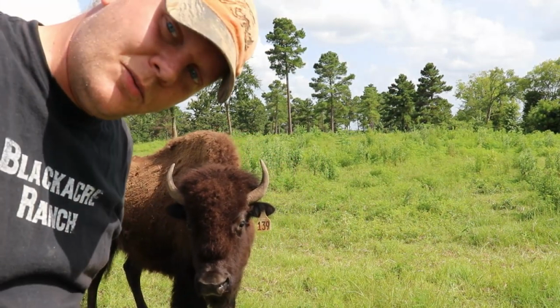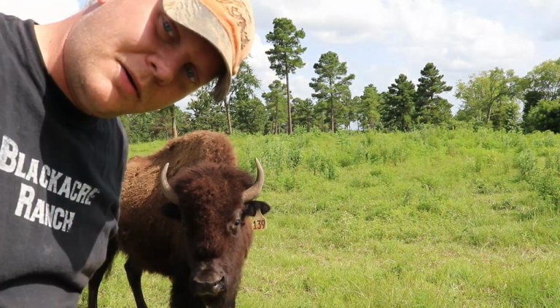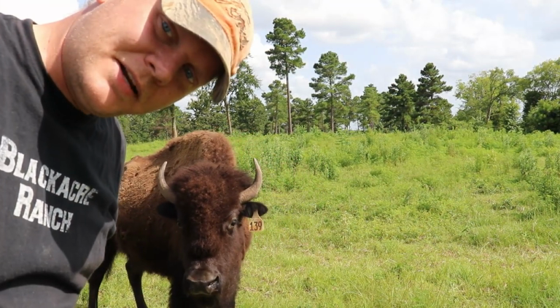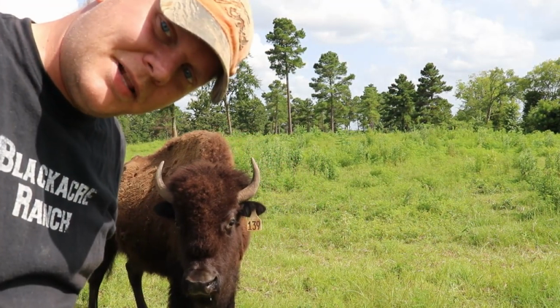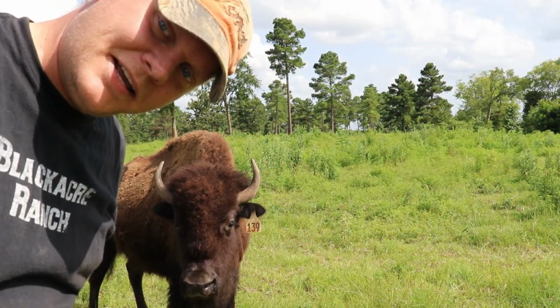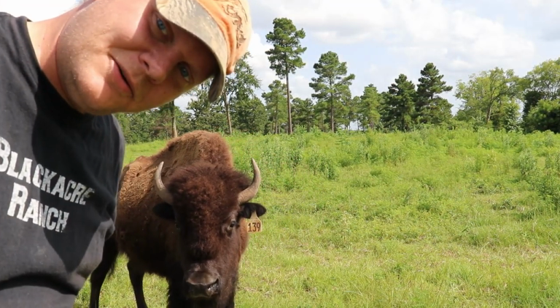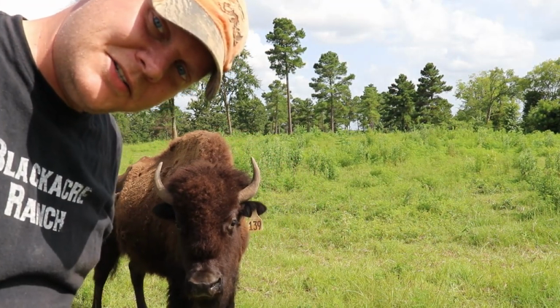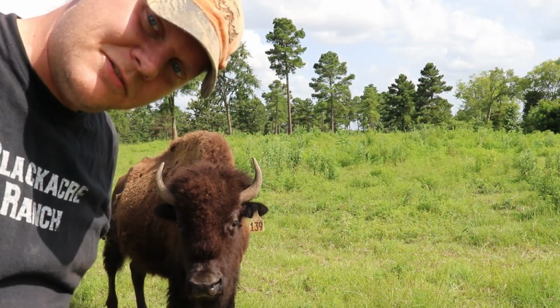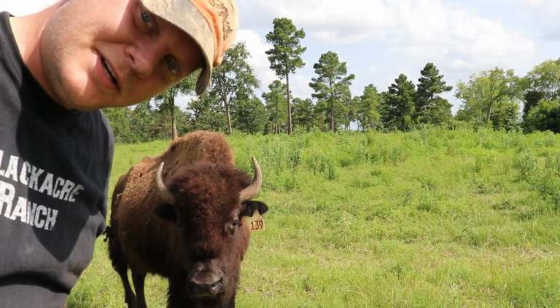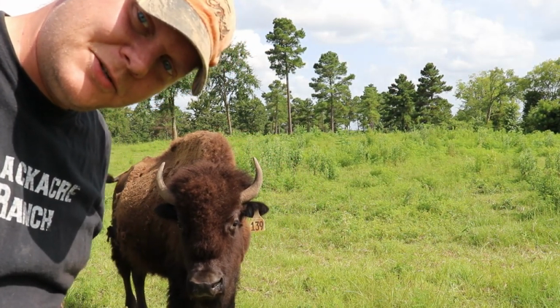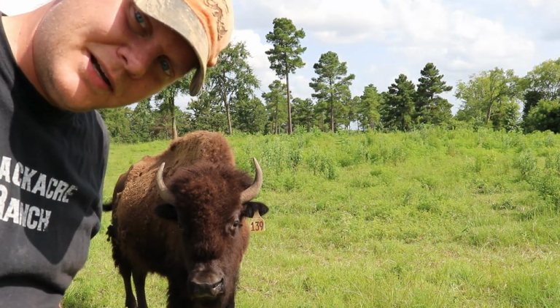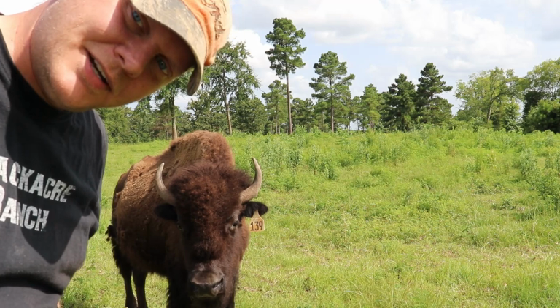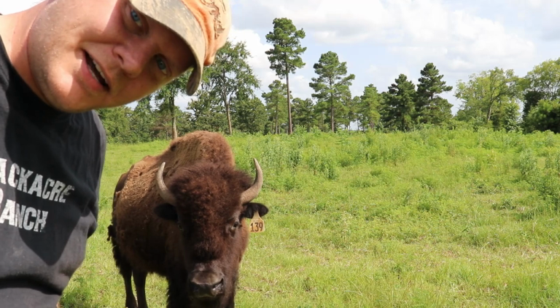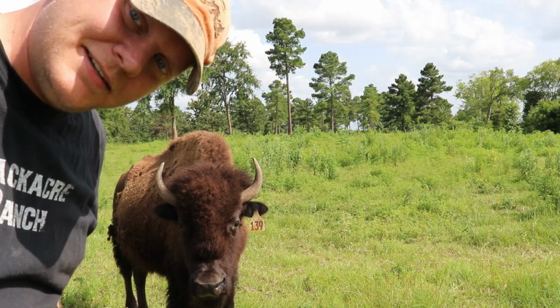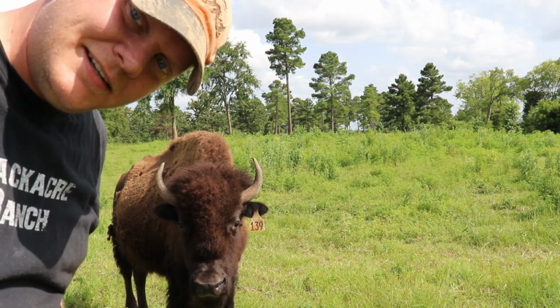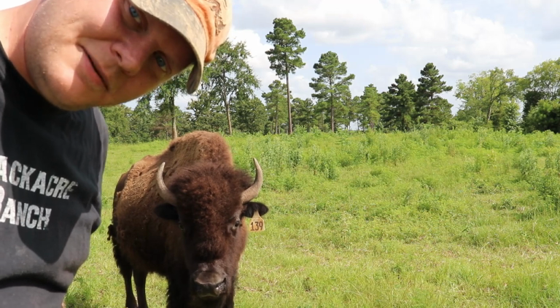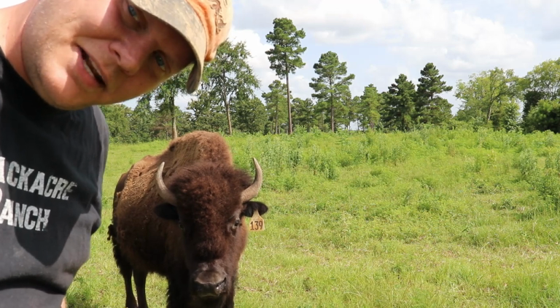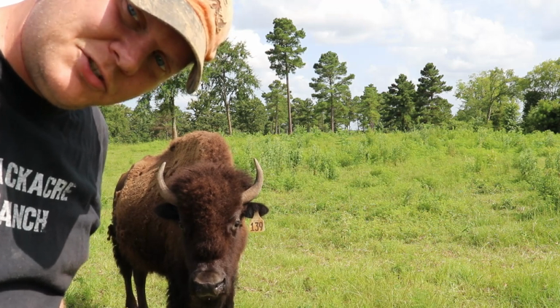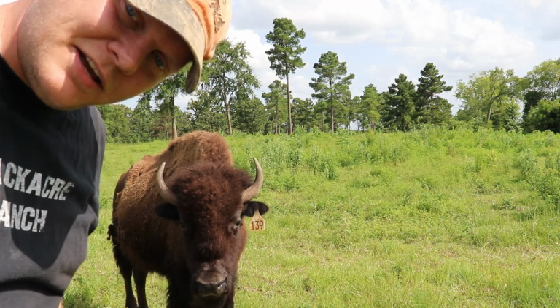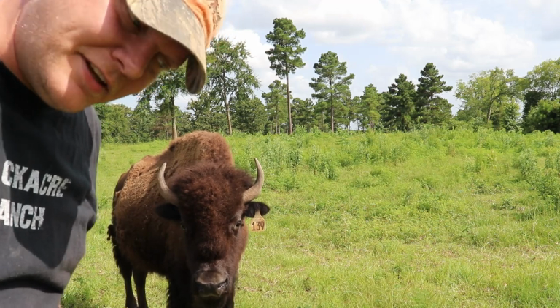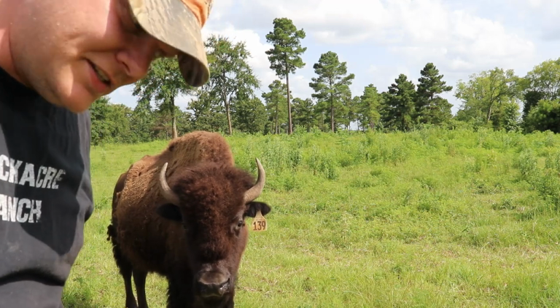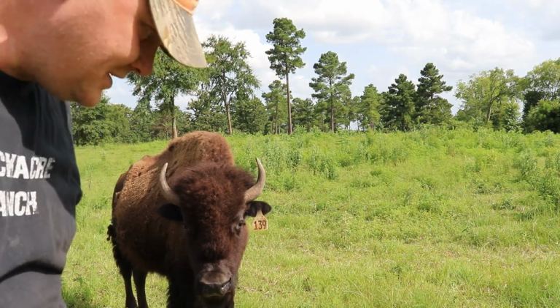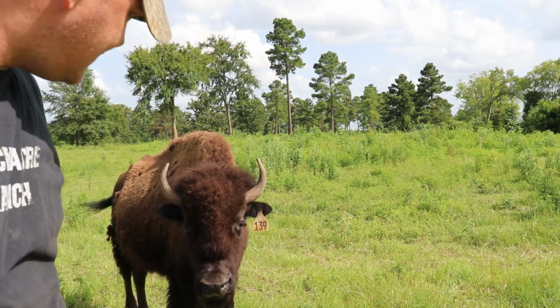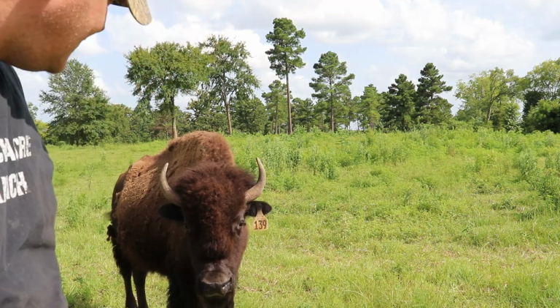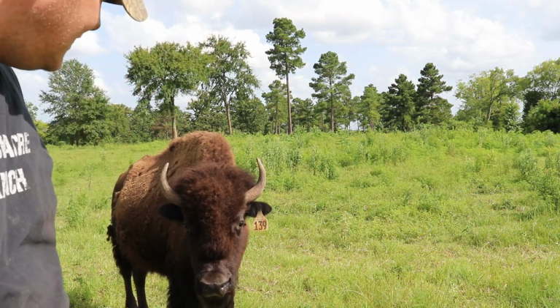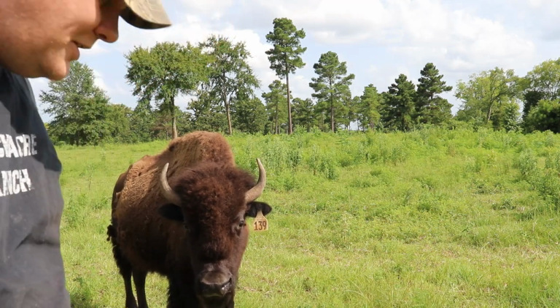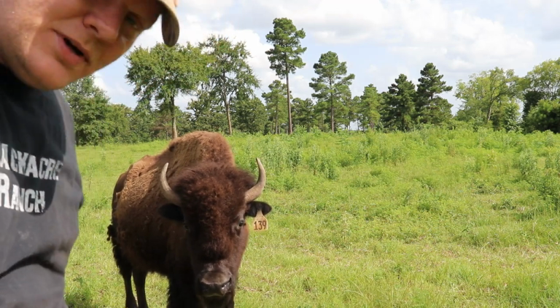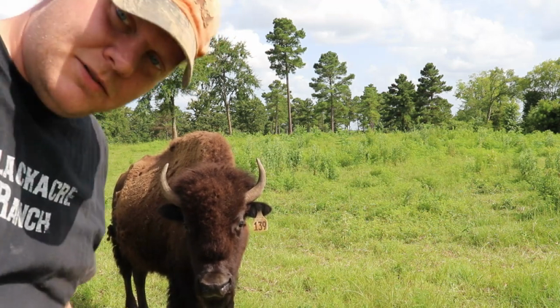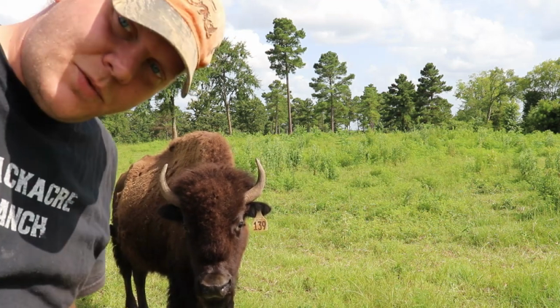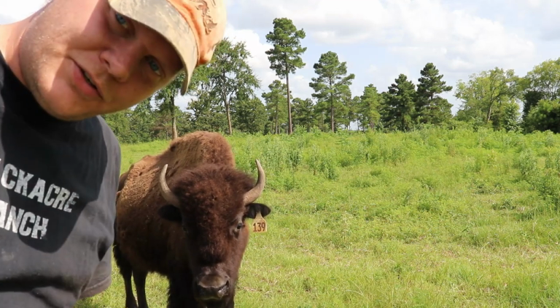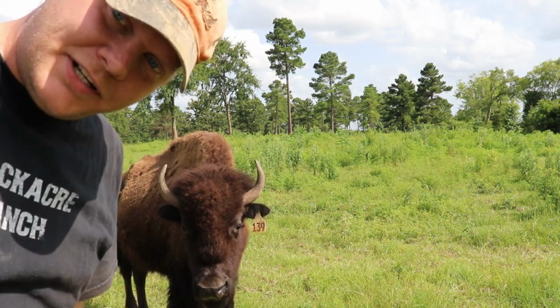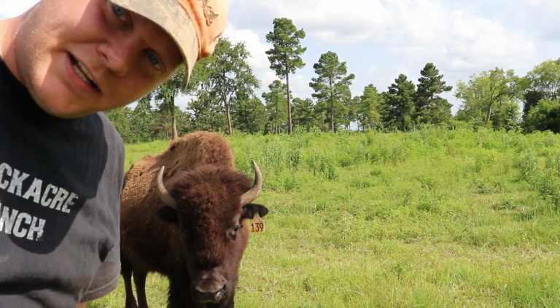Welcome back to Blackacre Ranch, everybody. Look who I've got. My name's Jeff, and this is number 139.